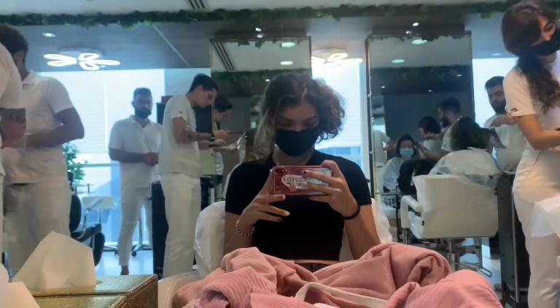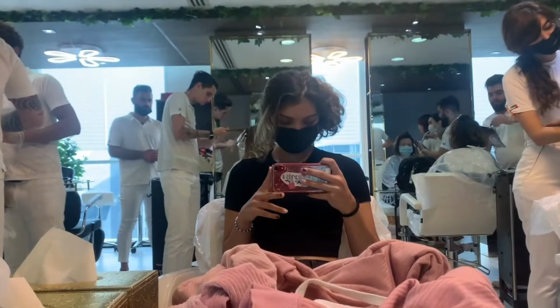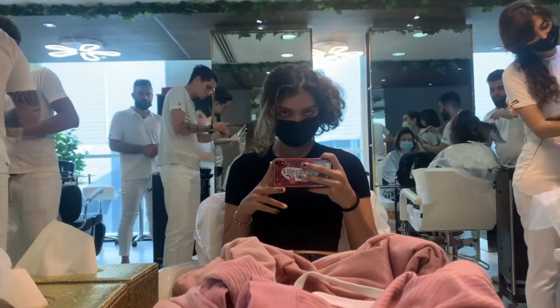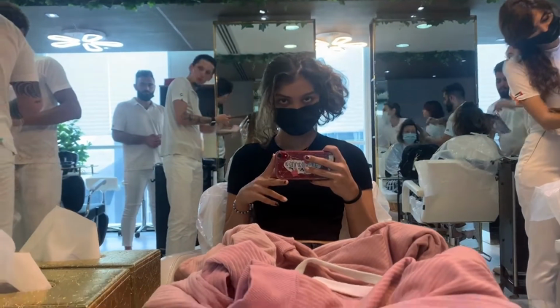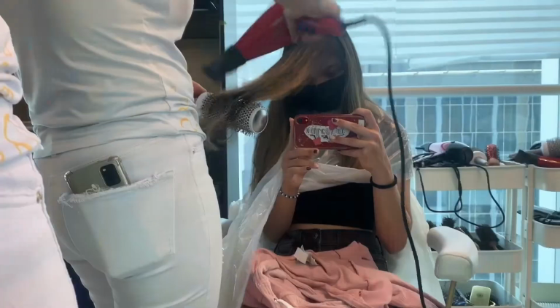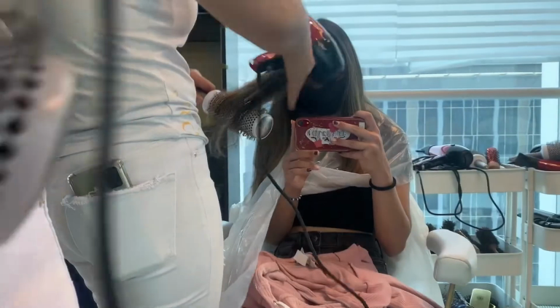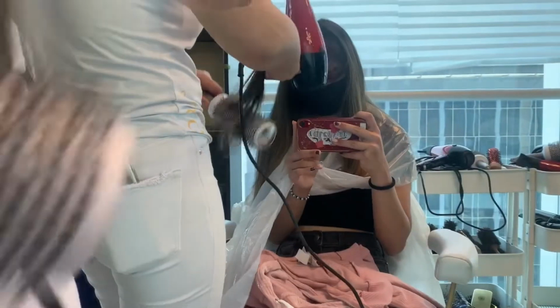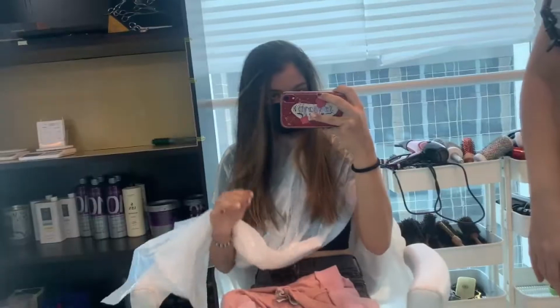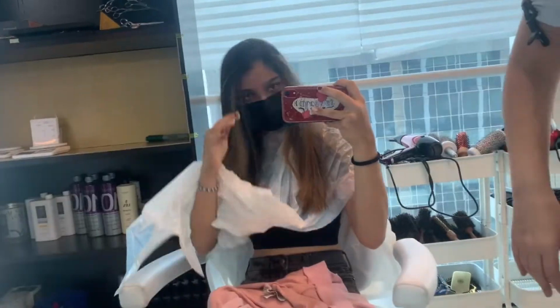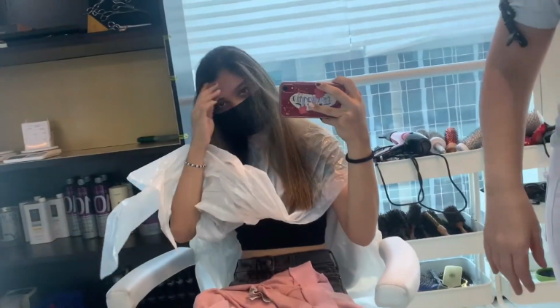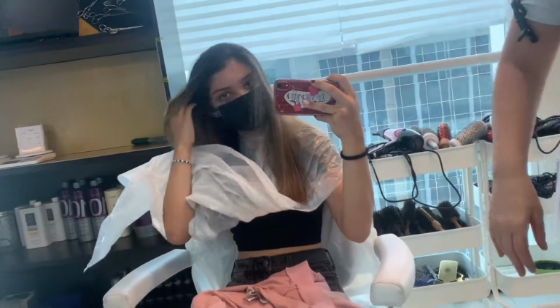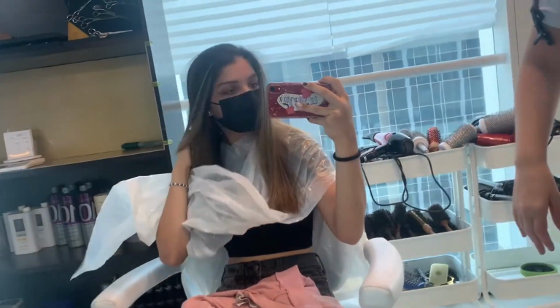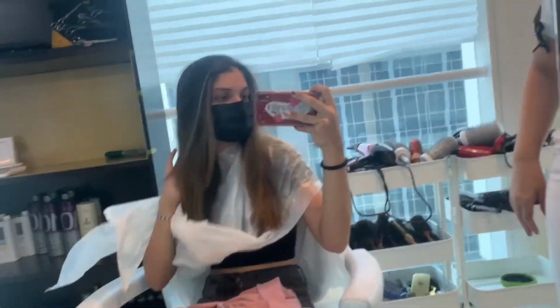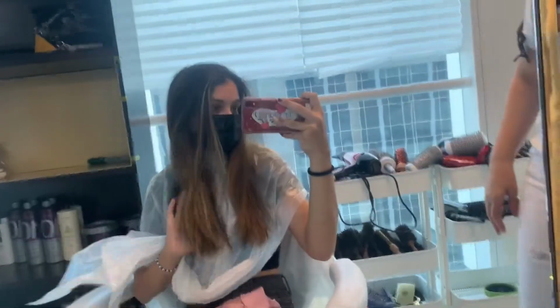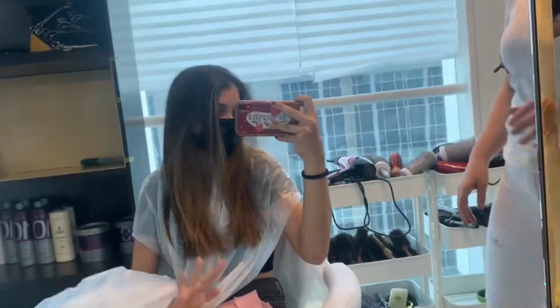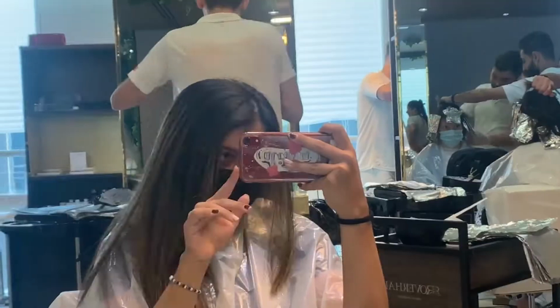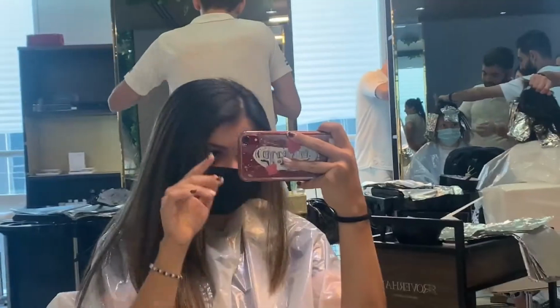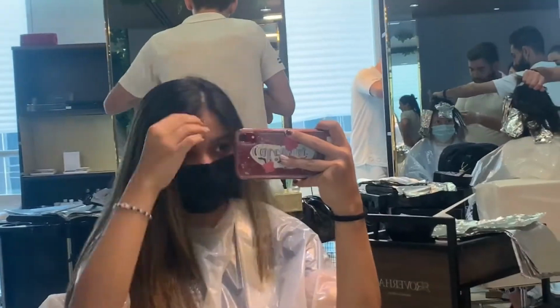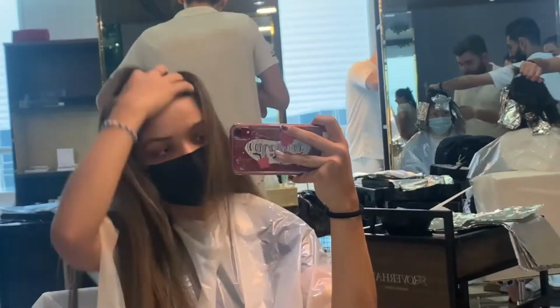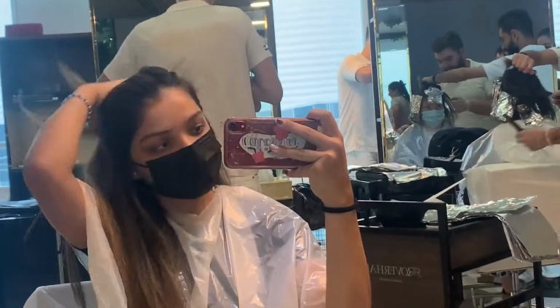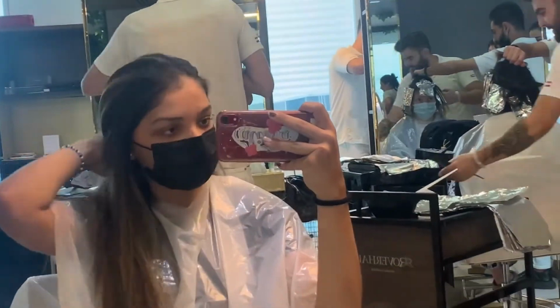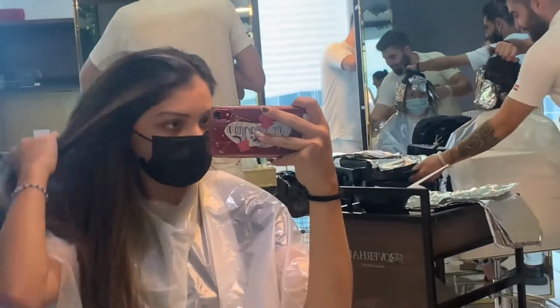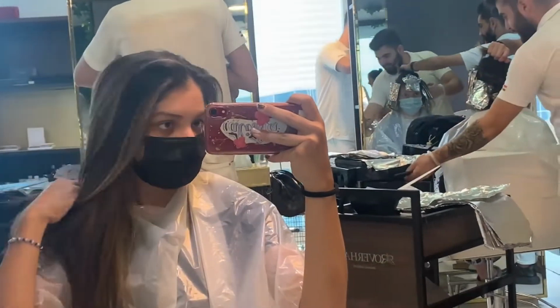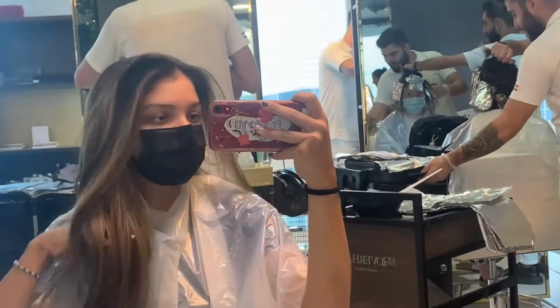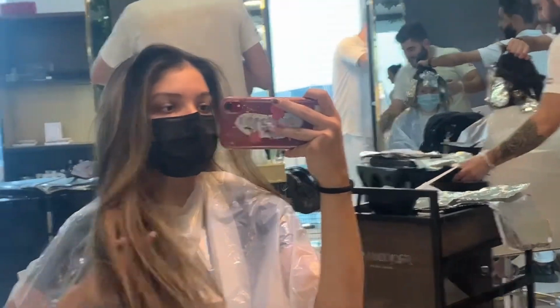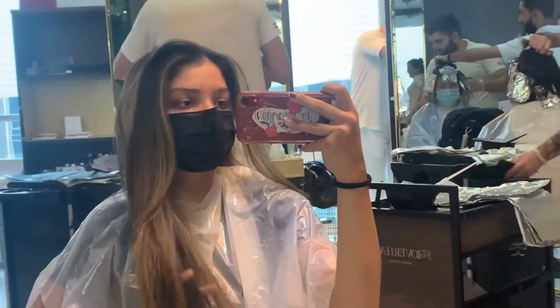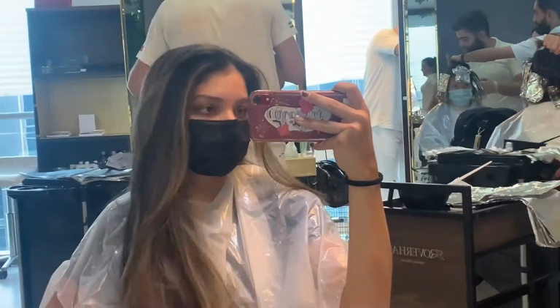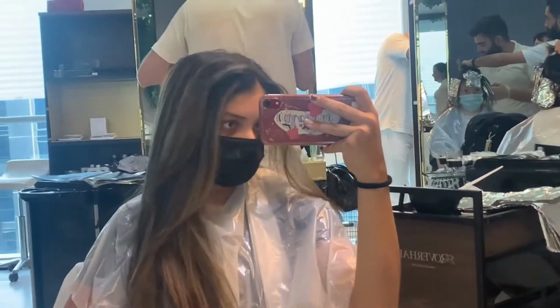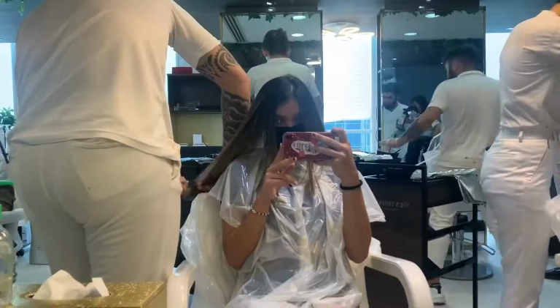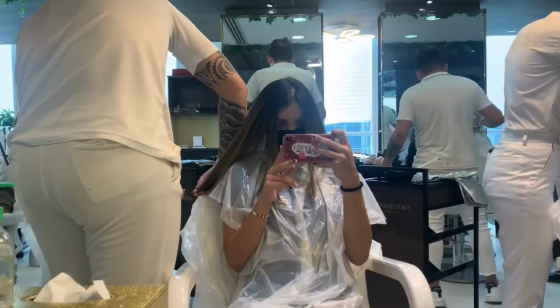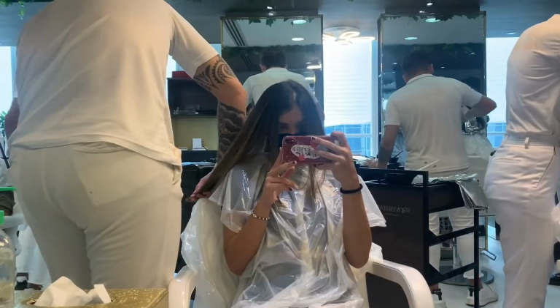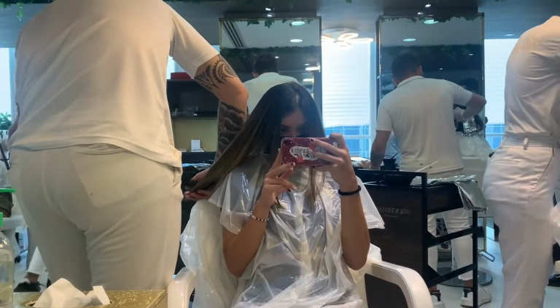This is what I wore, and this is me at the salon. They started off by straightening my hair and then giving it a cut.